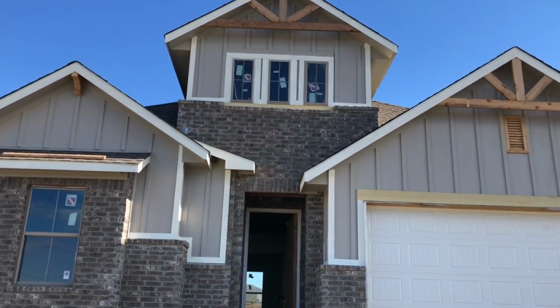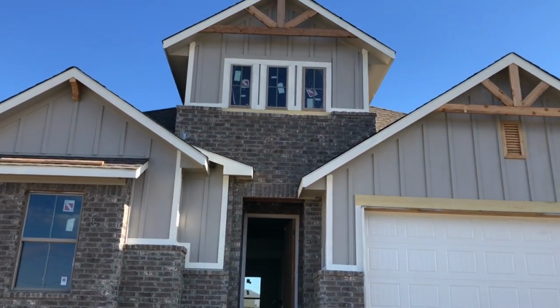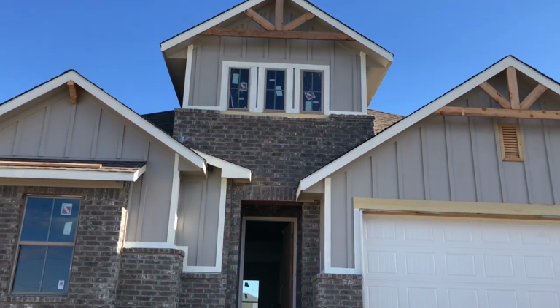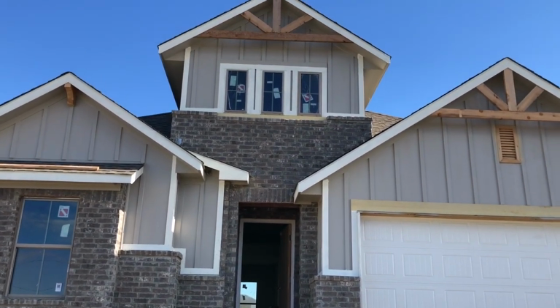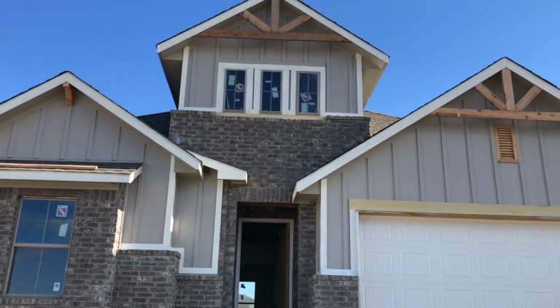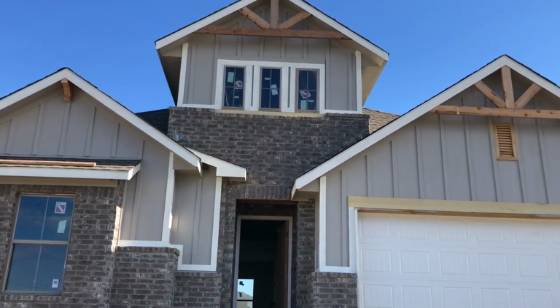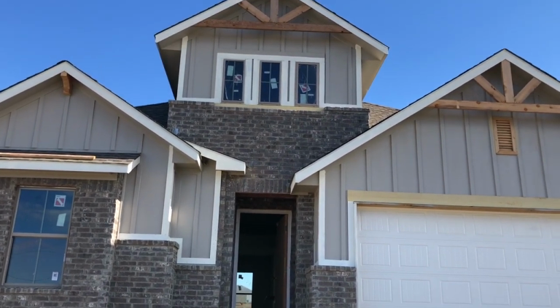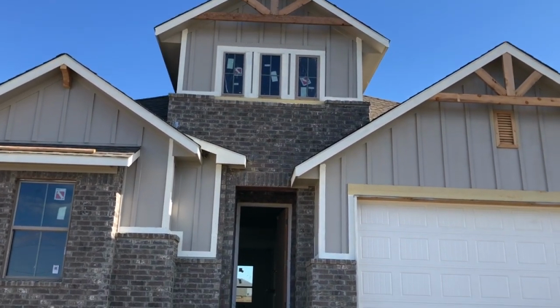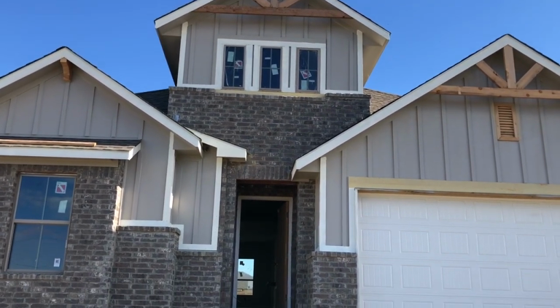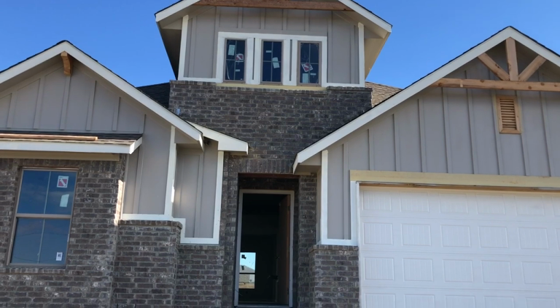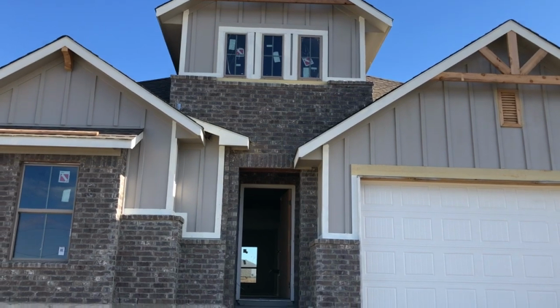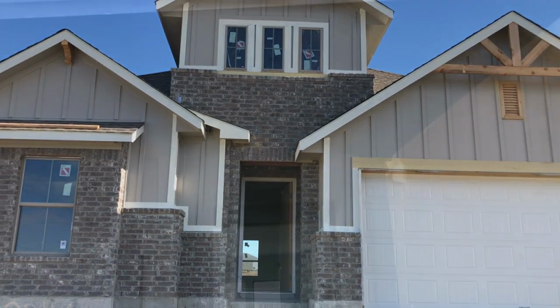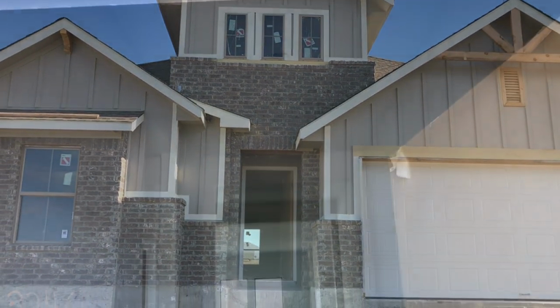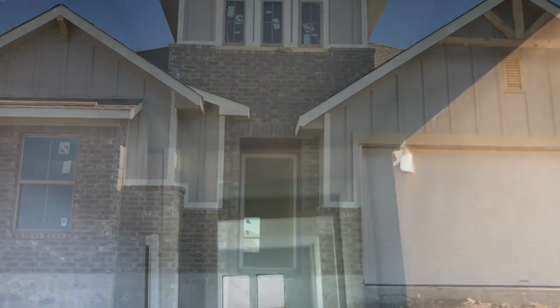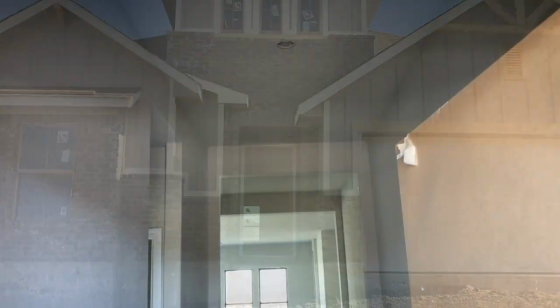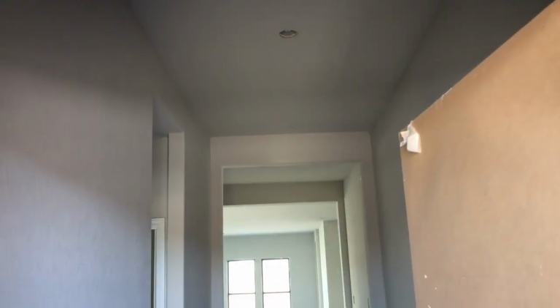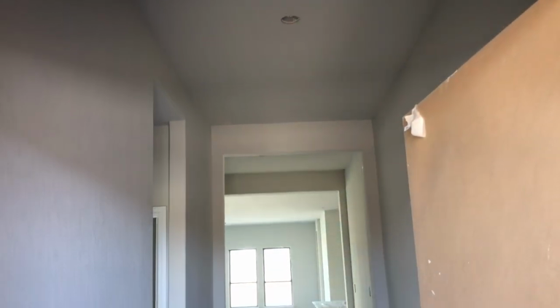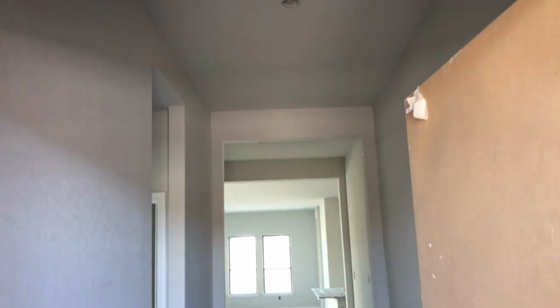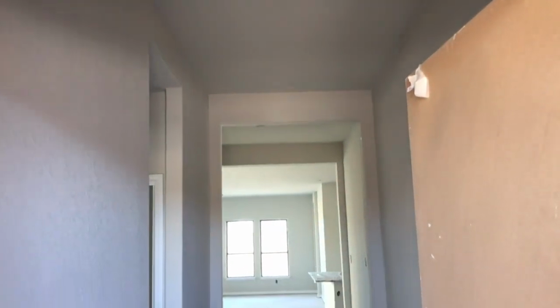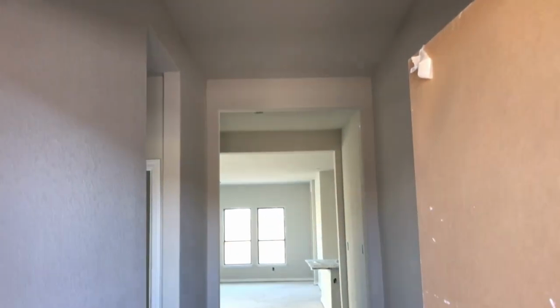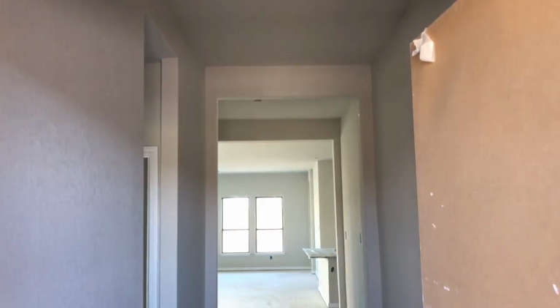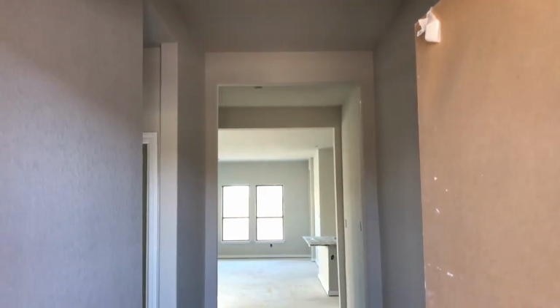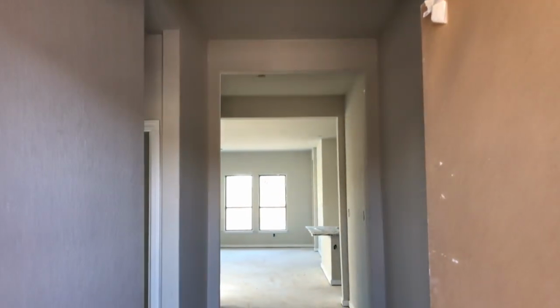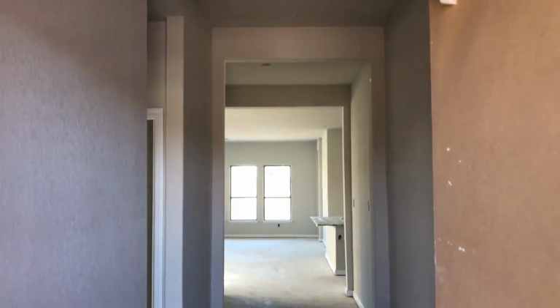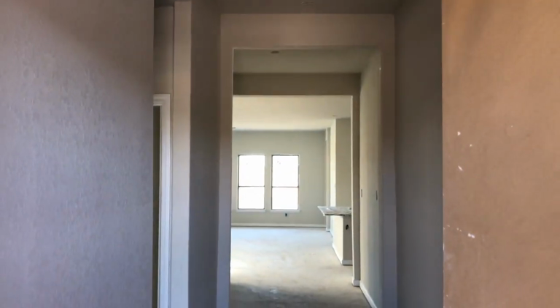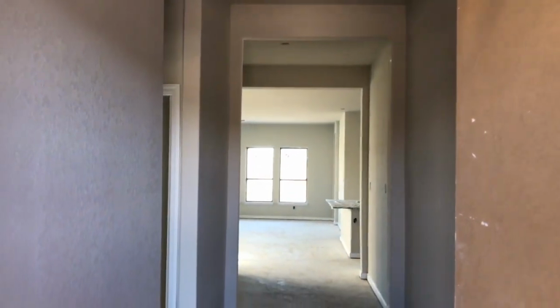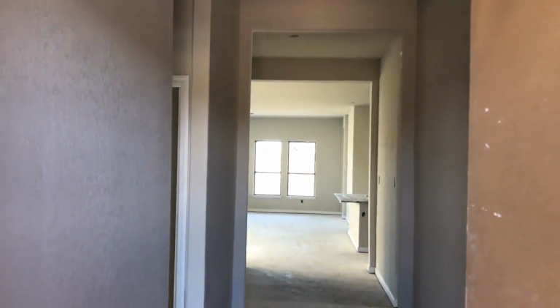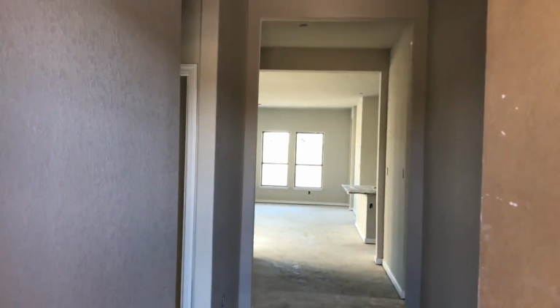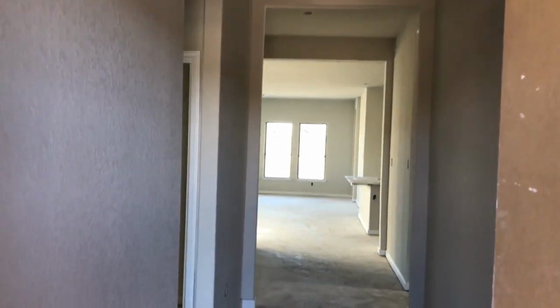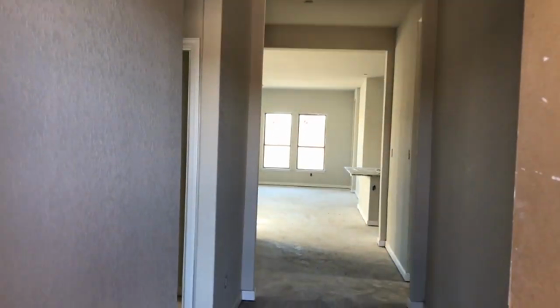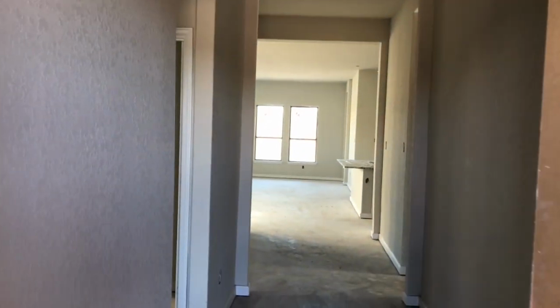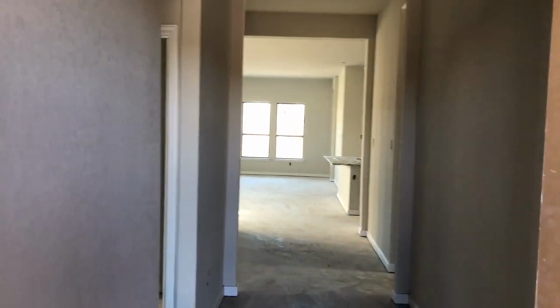Let's go check out the inside and get out of this construction noise. And of course, he turns the Bobcat off just after I stopped filming.